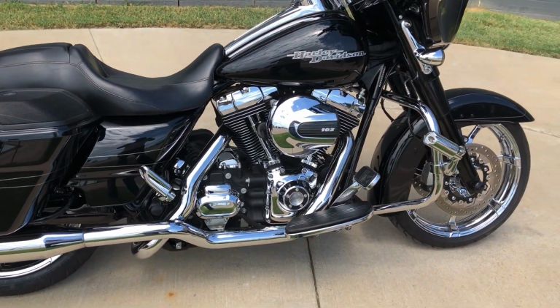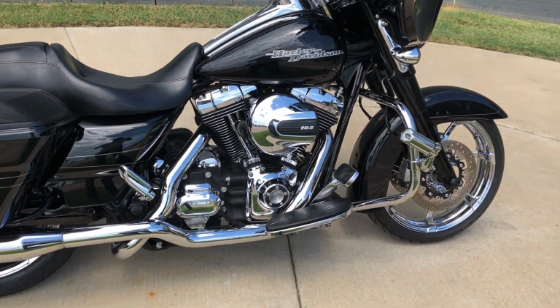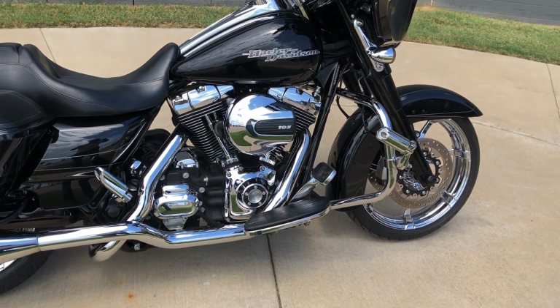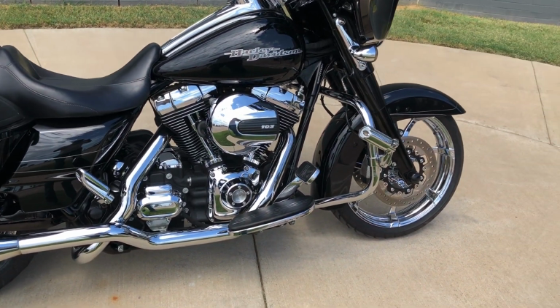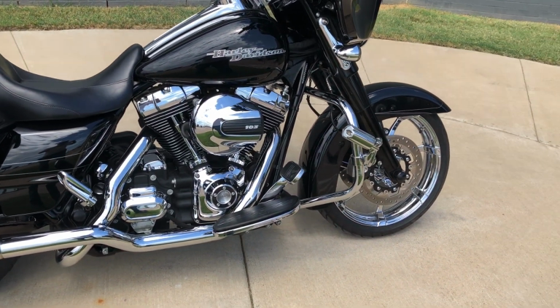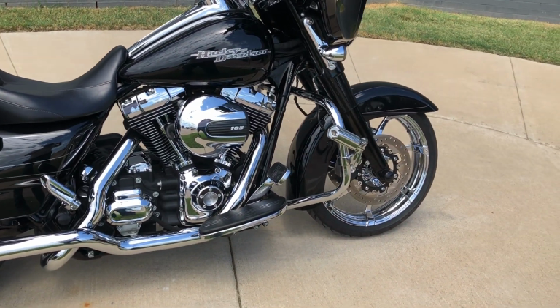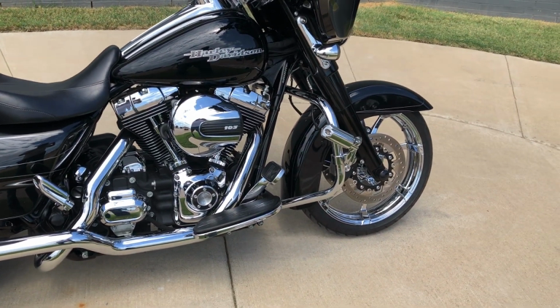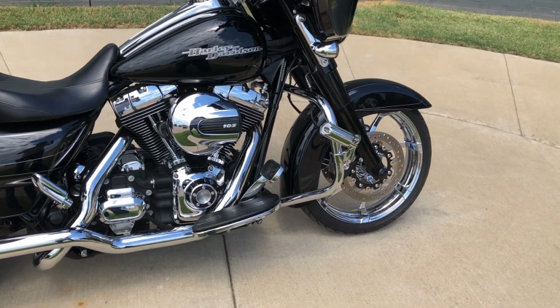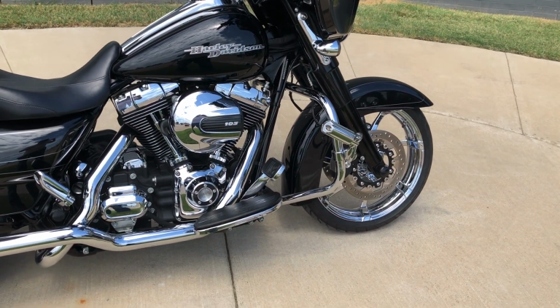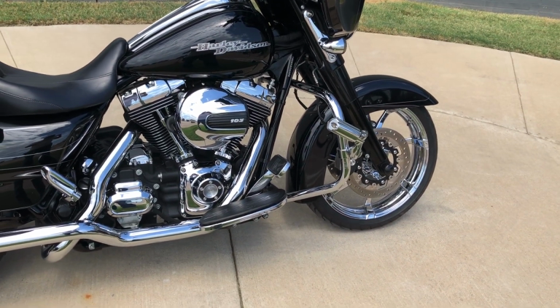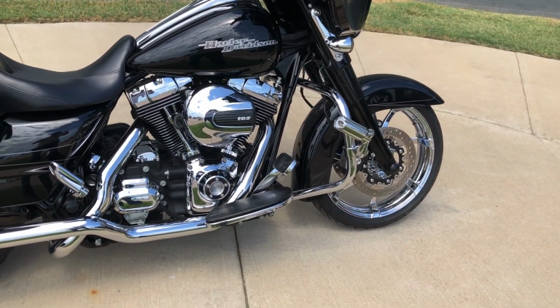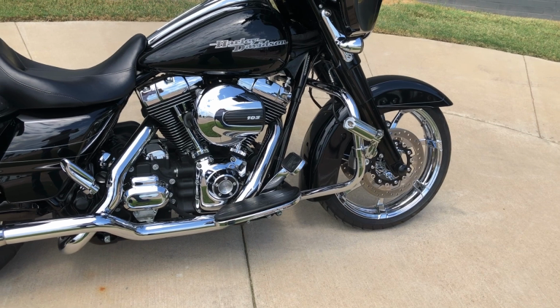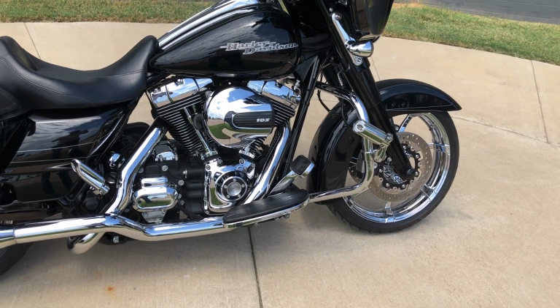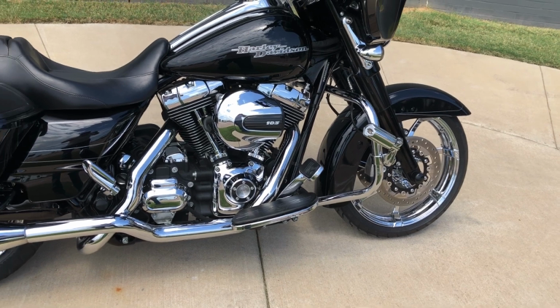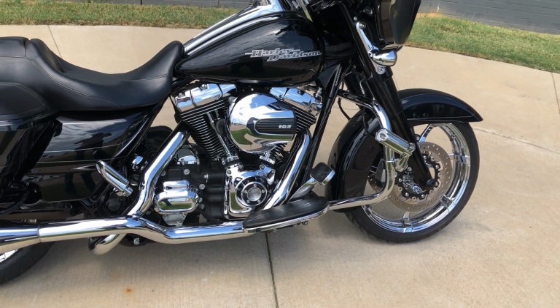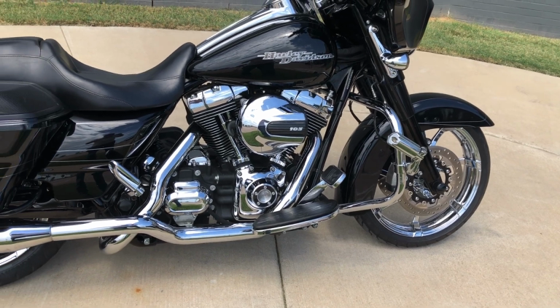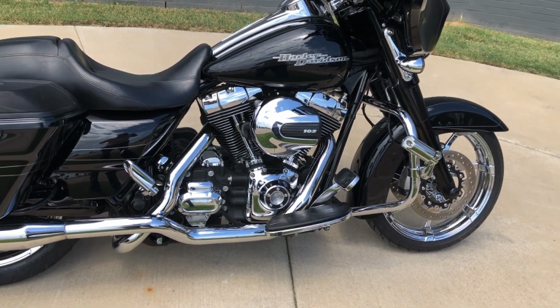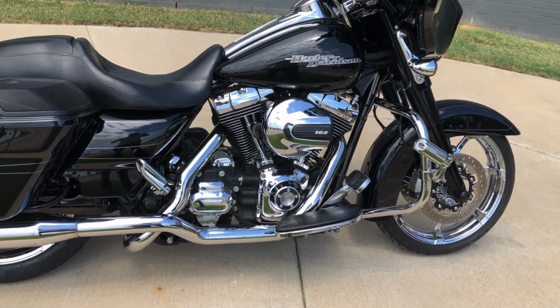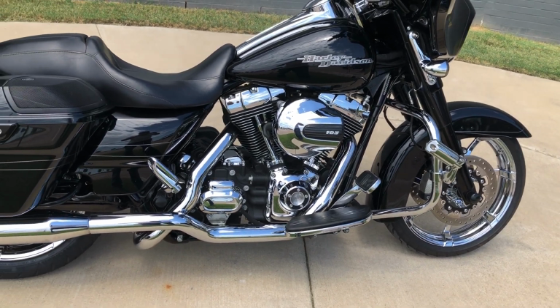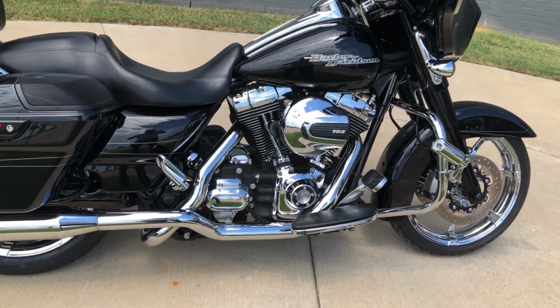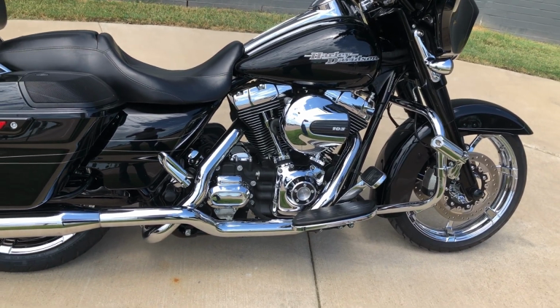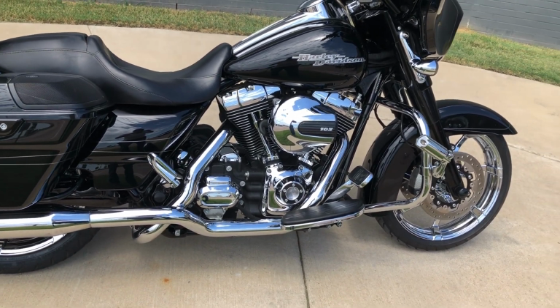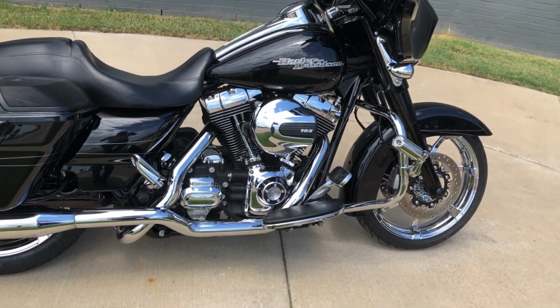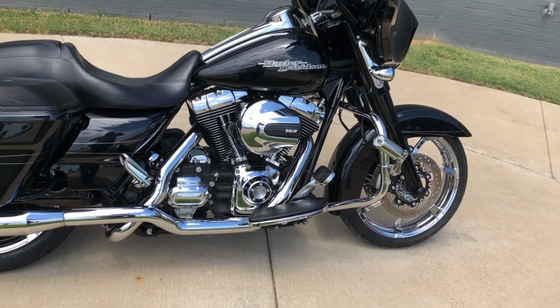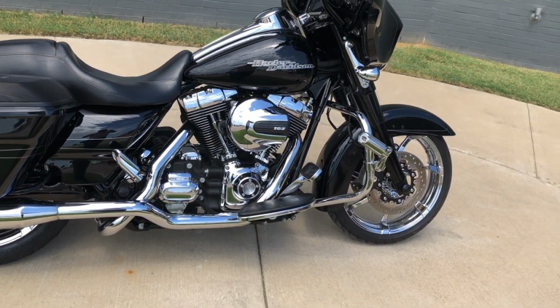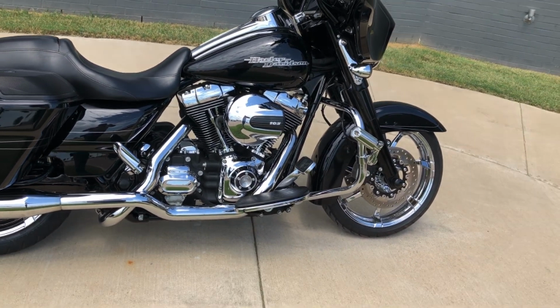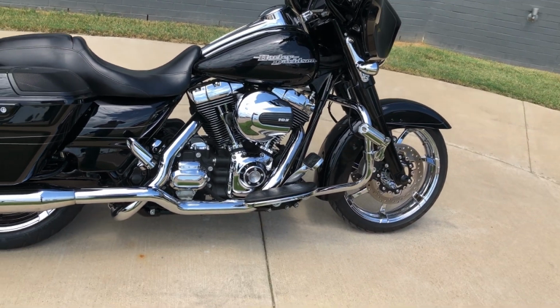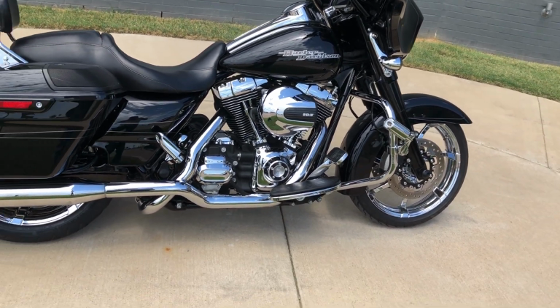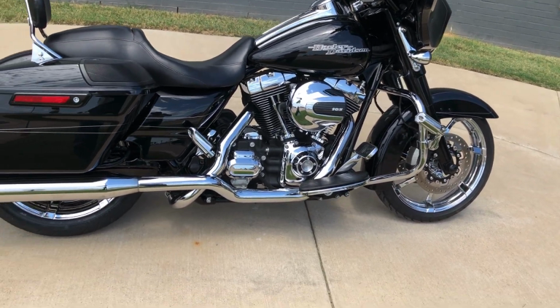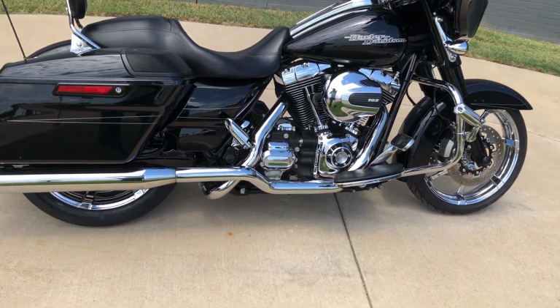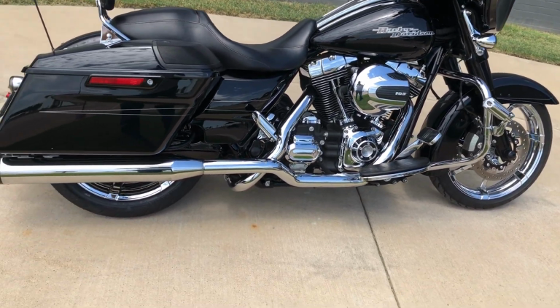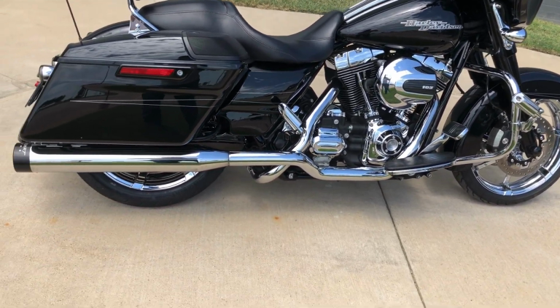It's got chrome wheels, floorboards for the rider, pegs for the passenger, and an engine guard with the highway pegs installed.